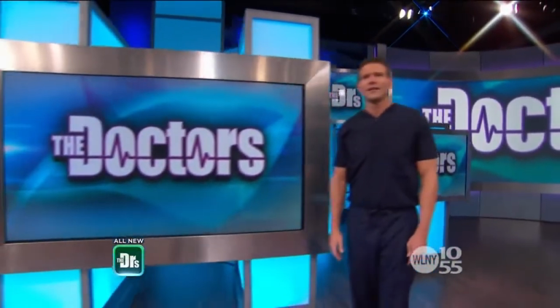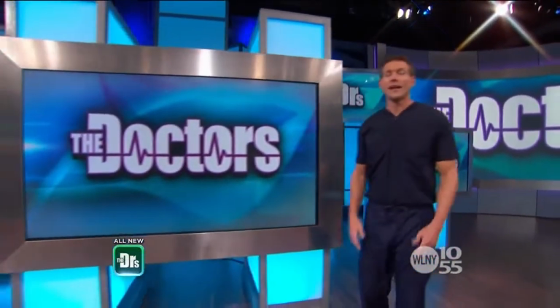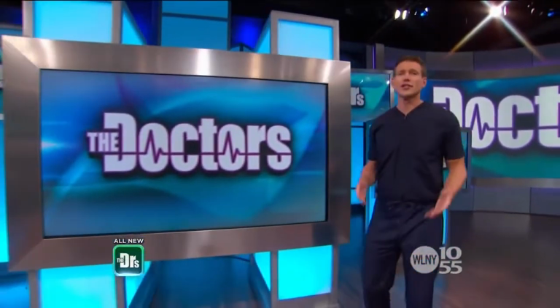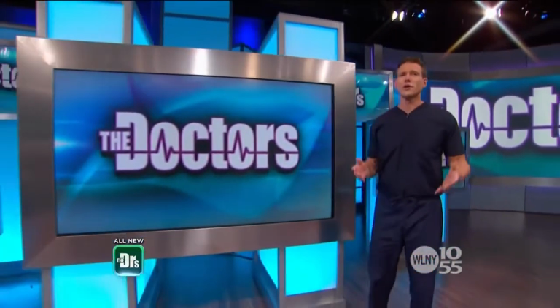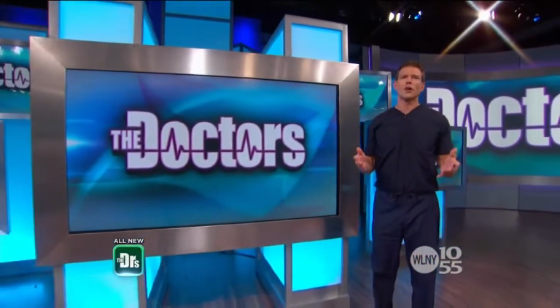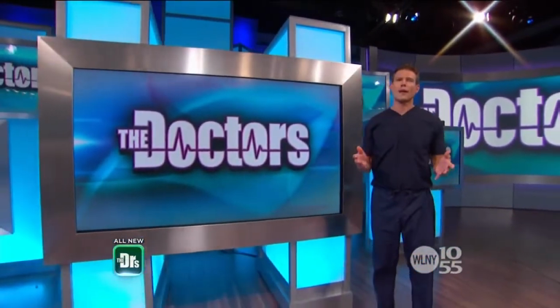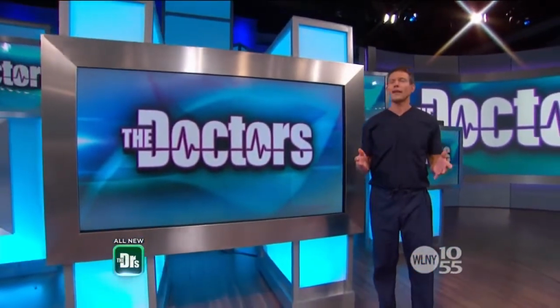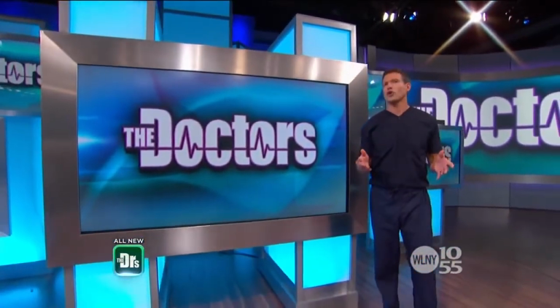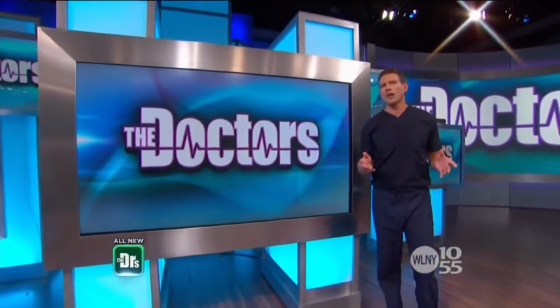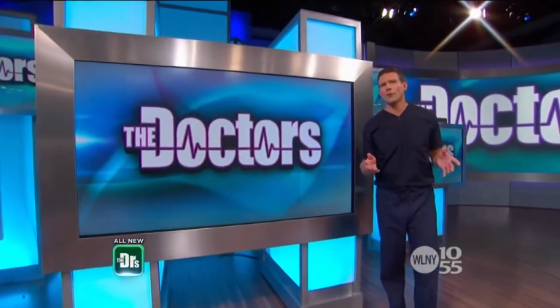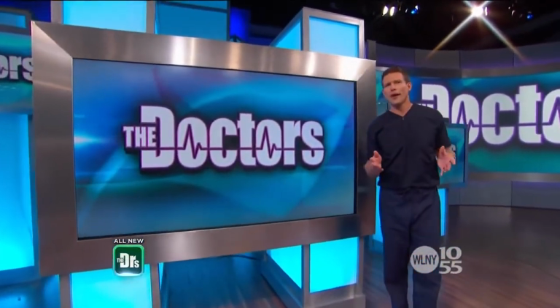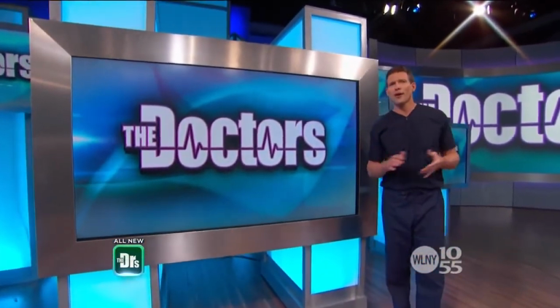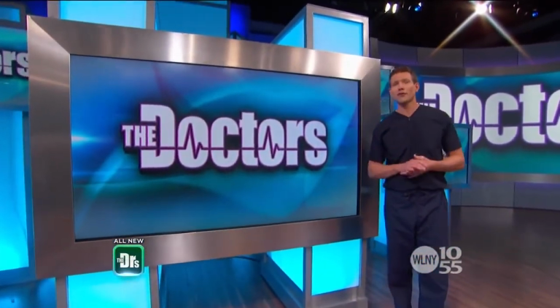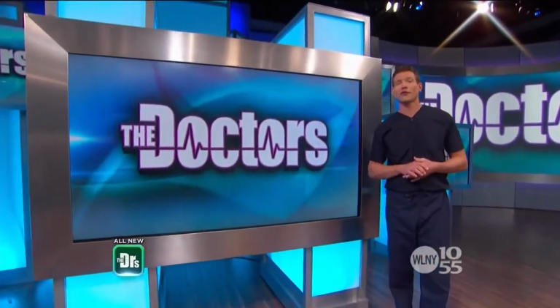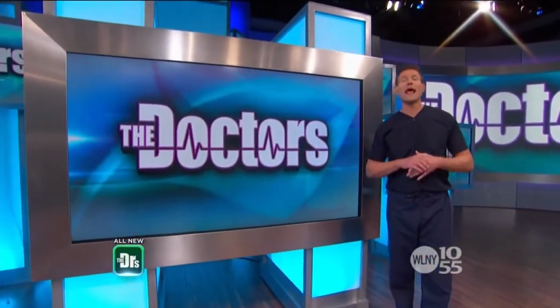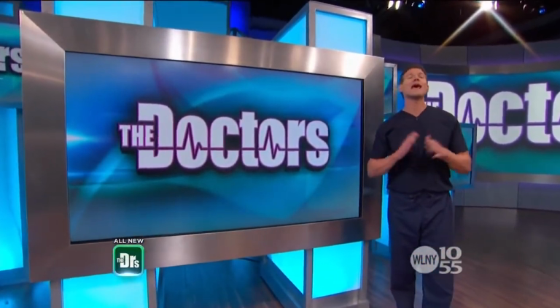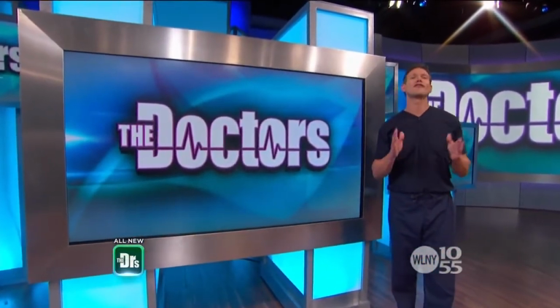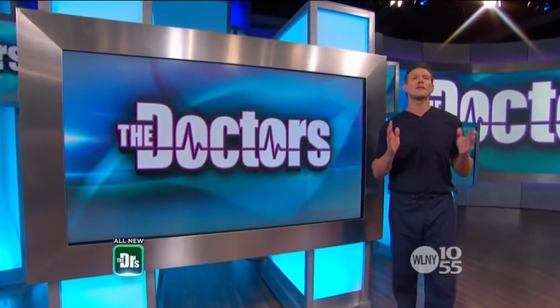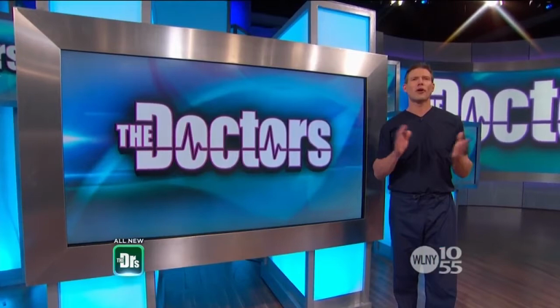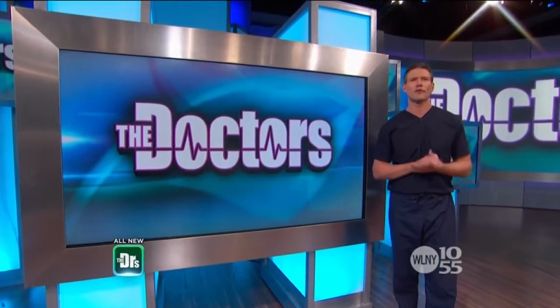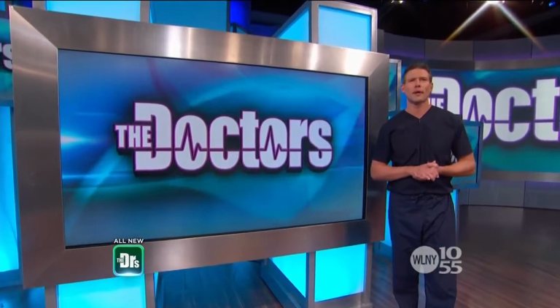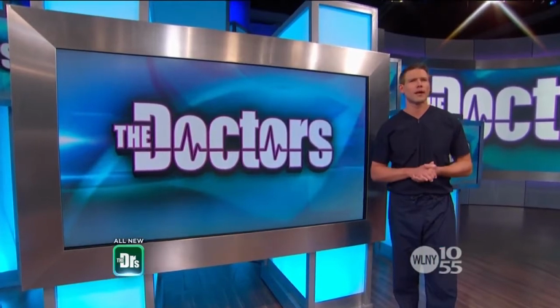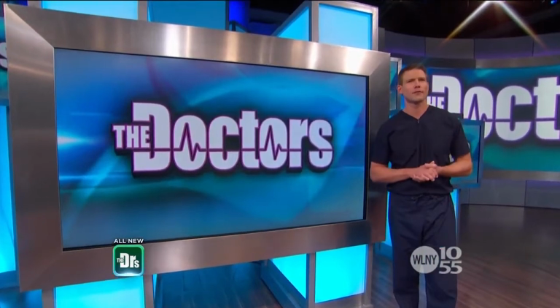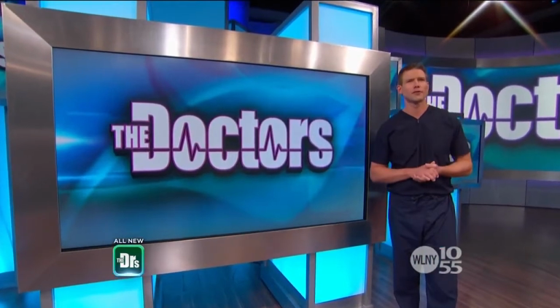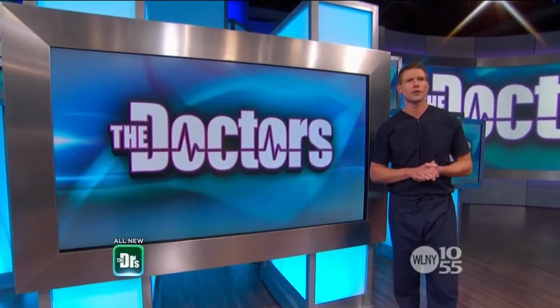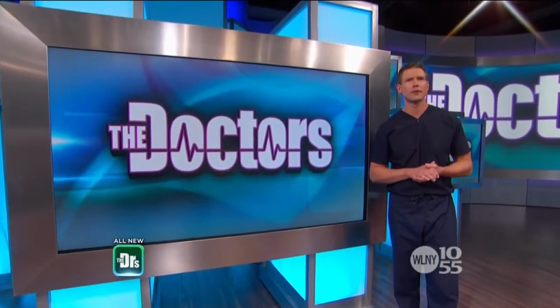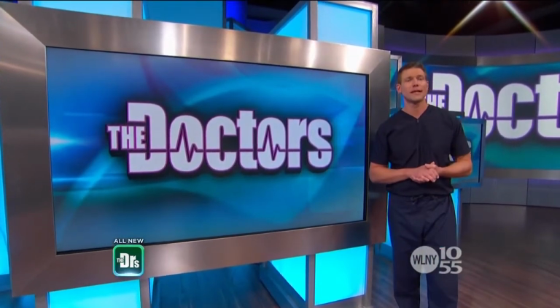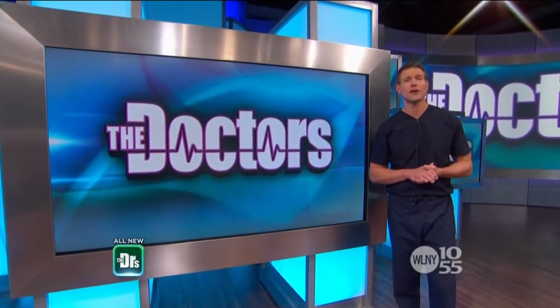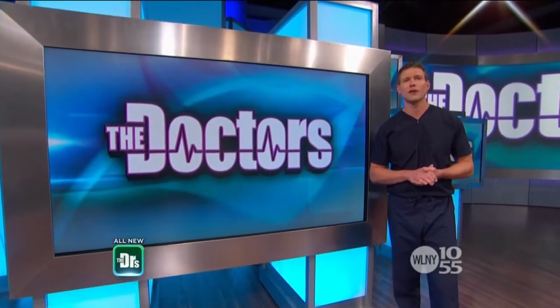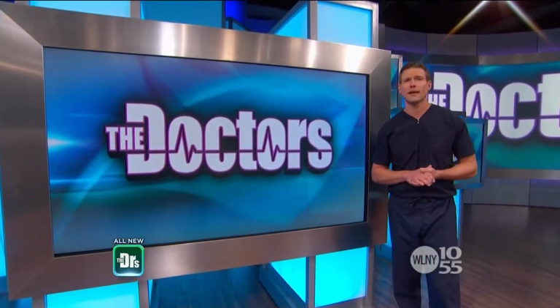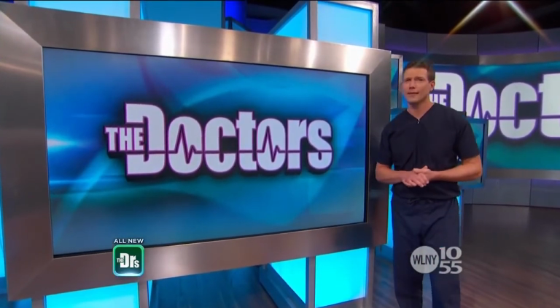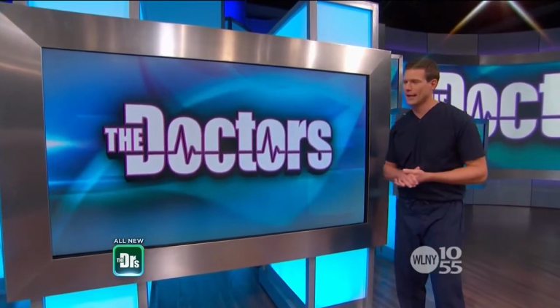Today's show is all about incredible makeovers for every part of your body, and for Joan it's all about the neck.